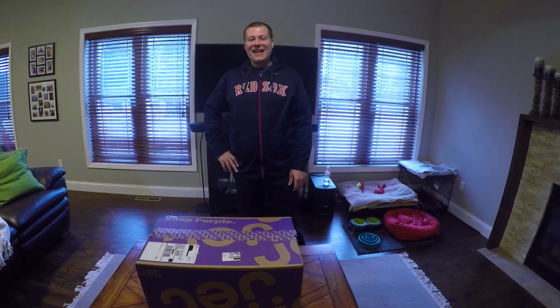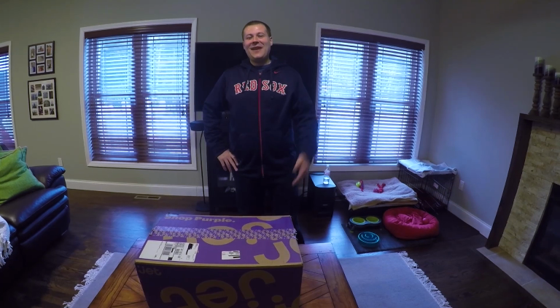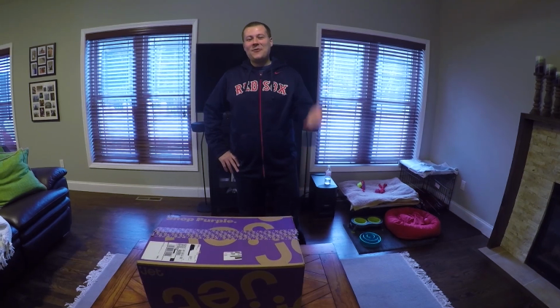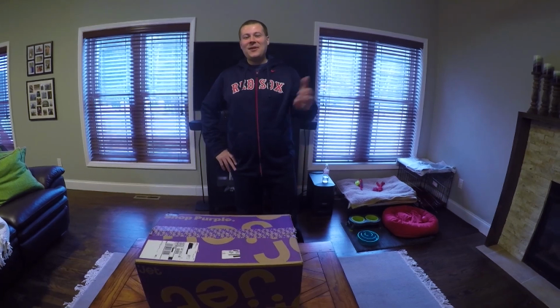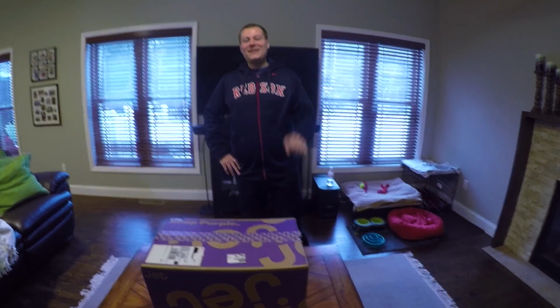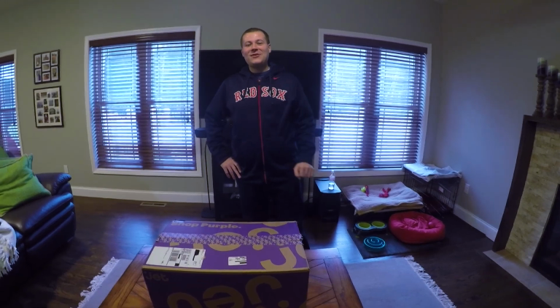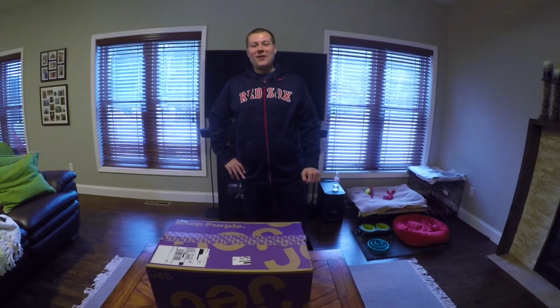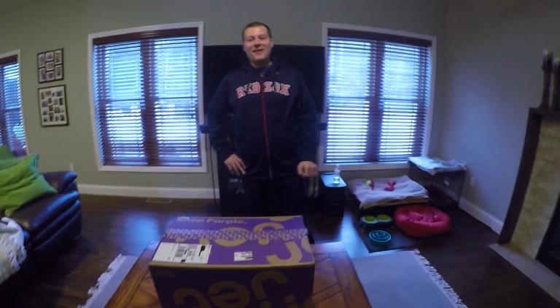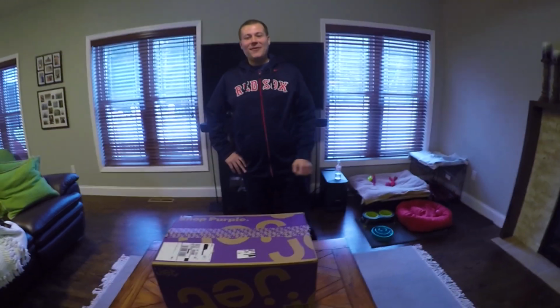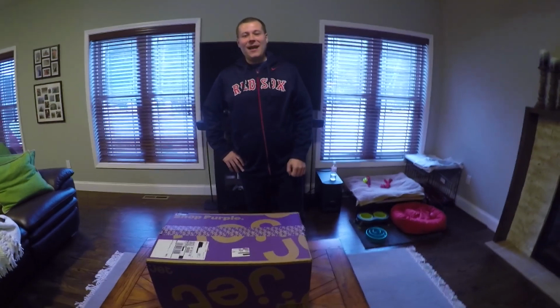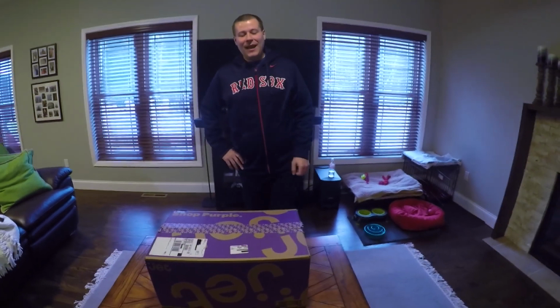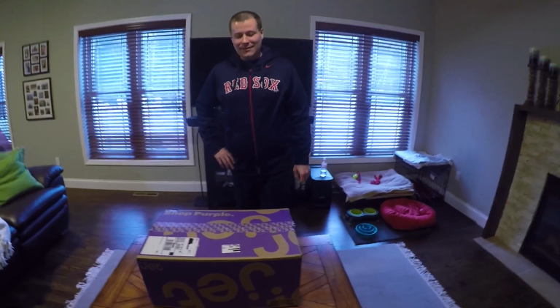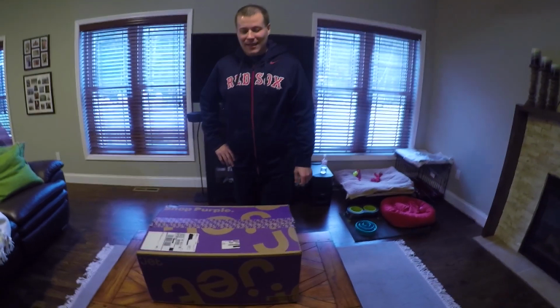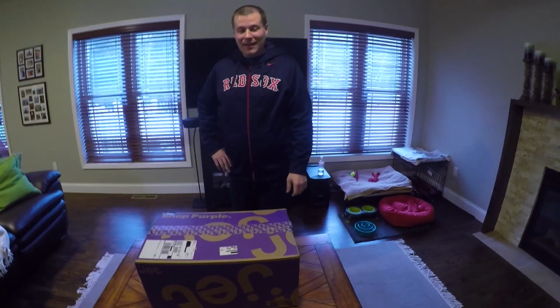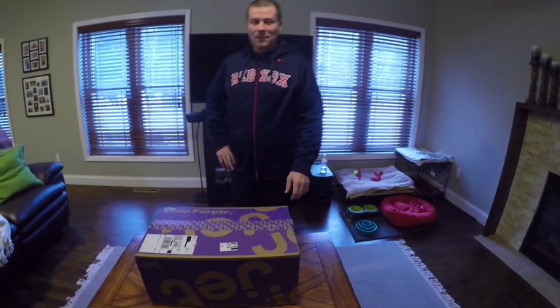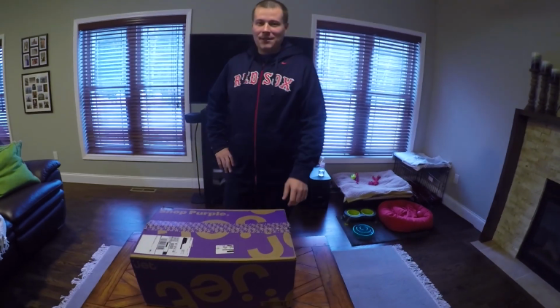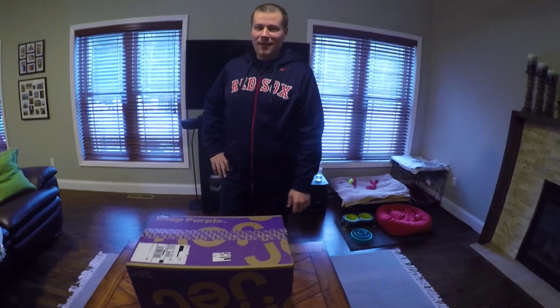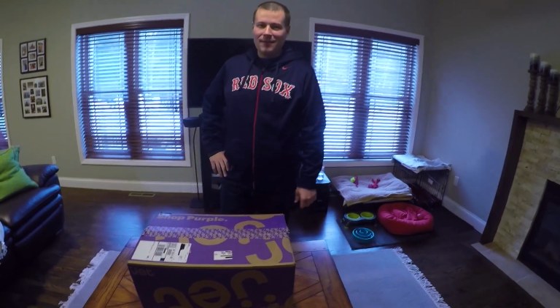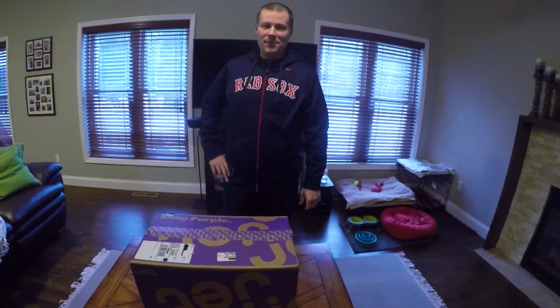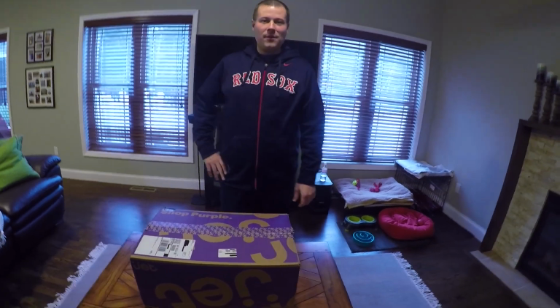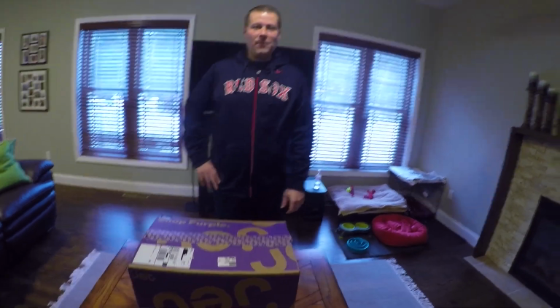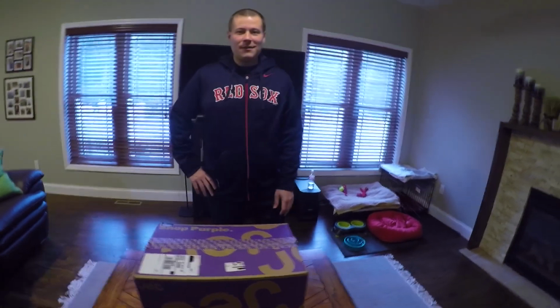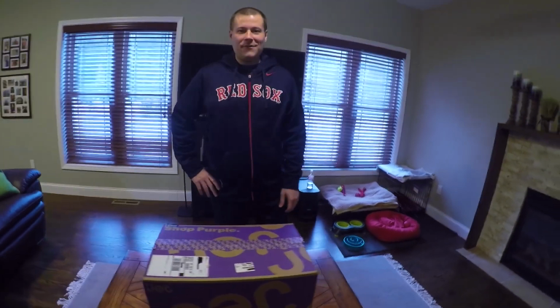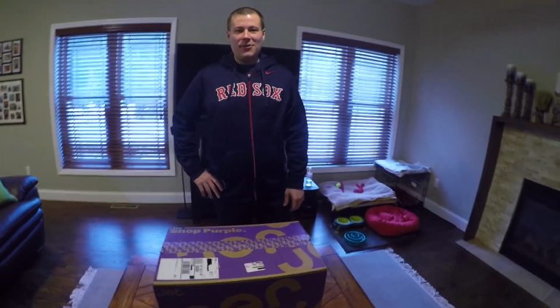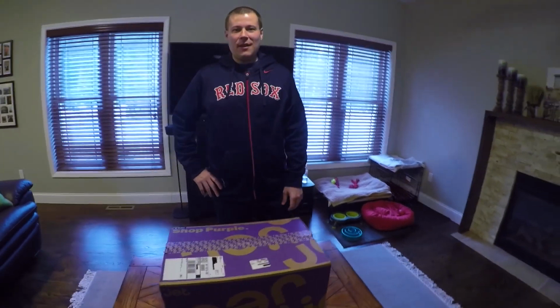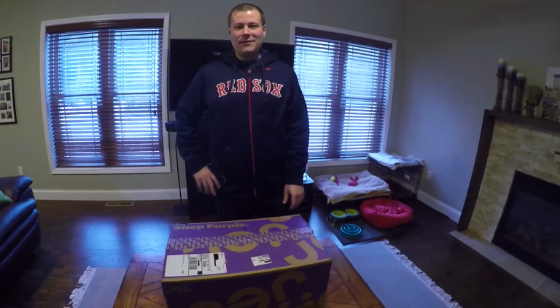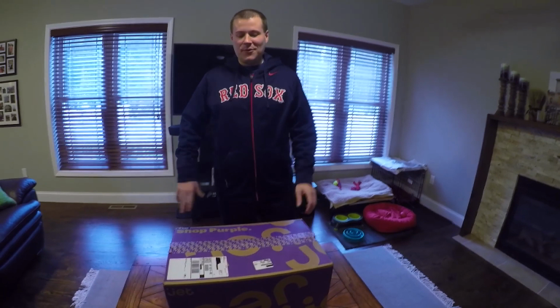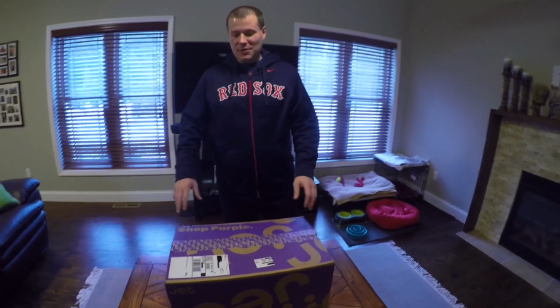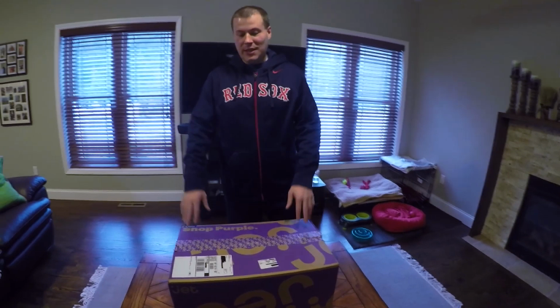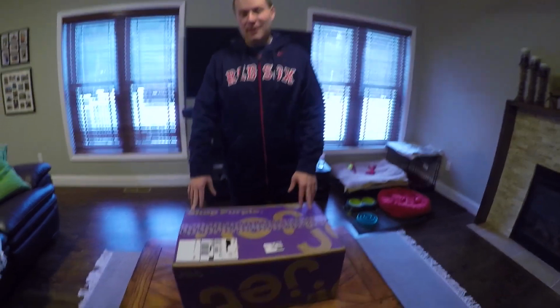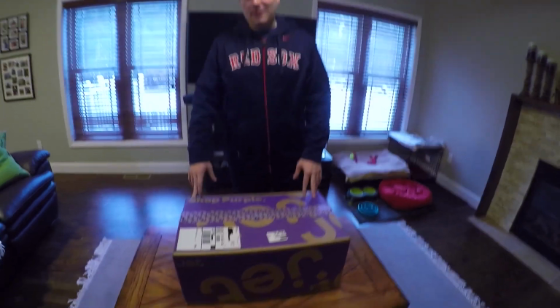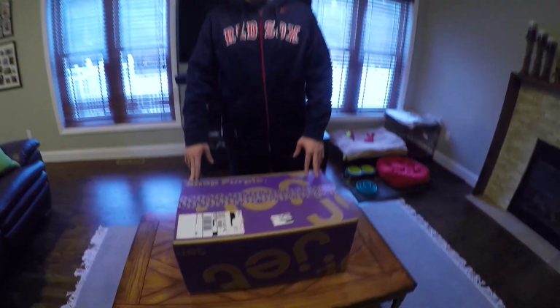Hey everybody, it's Sarek here, and today I'm excited to do an unboxing for you guys from Jet.com.